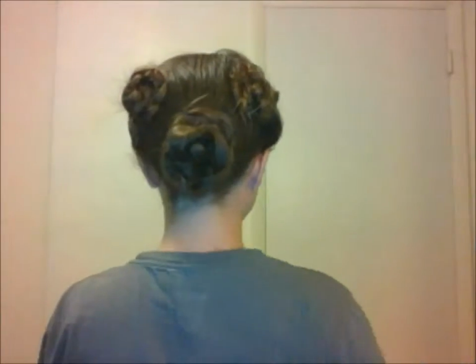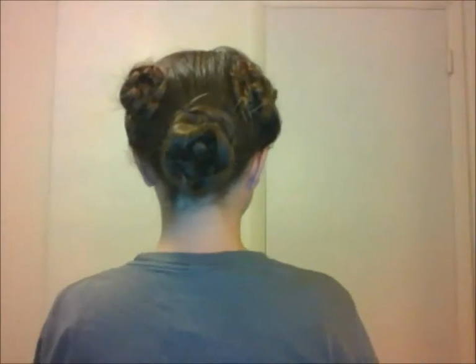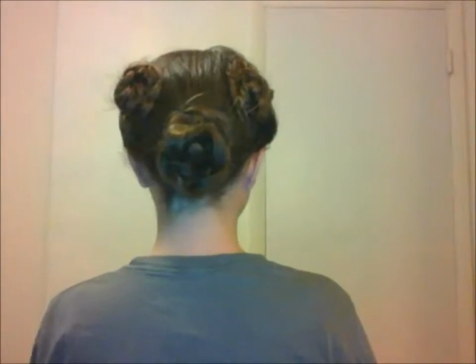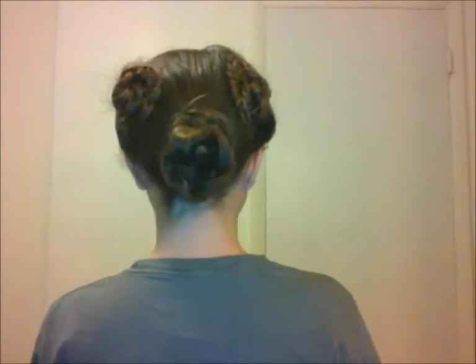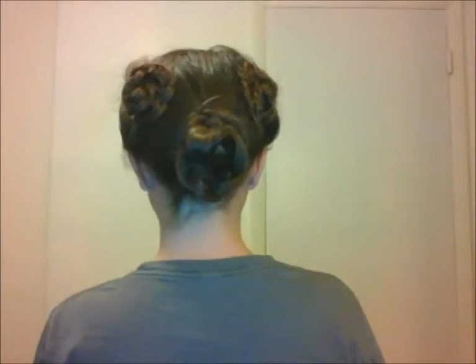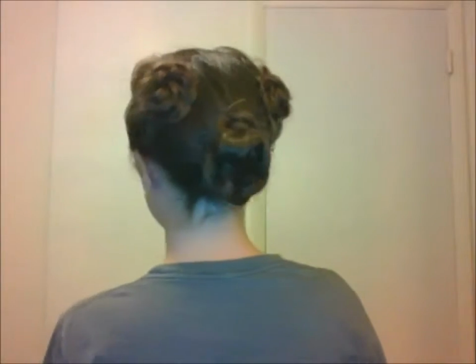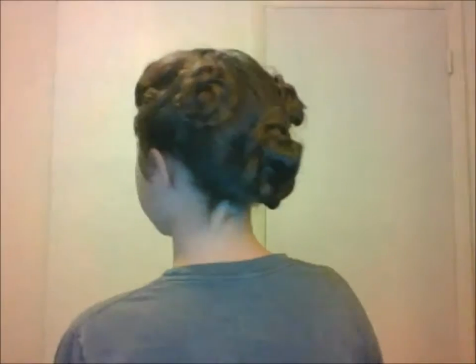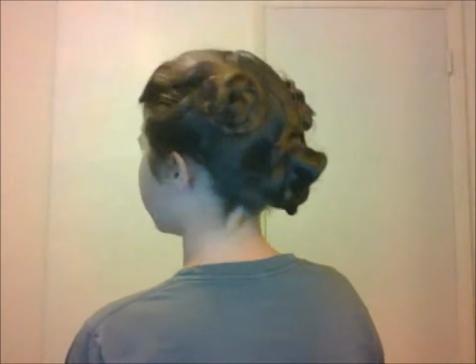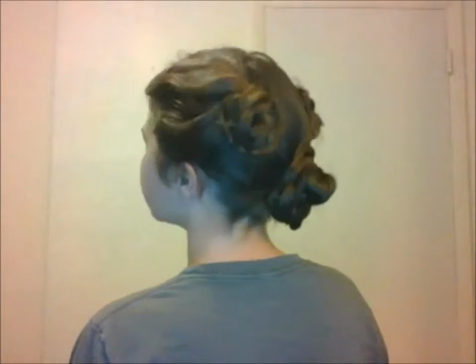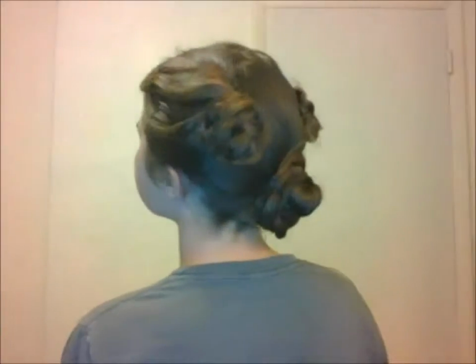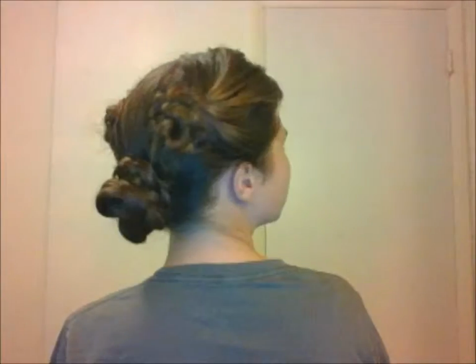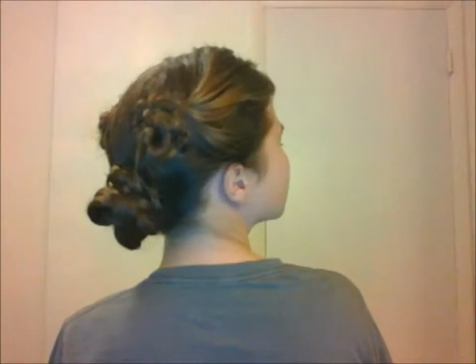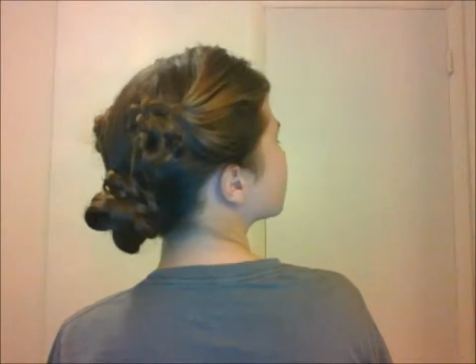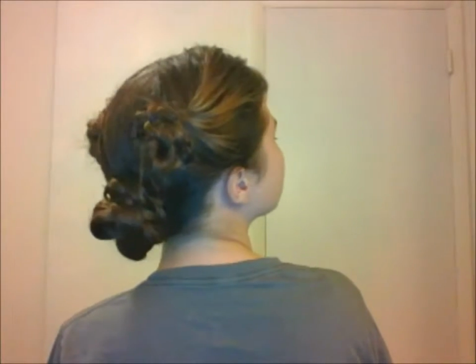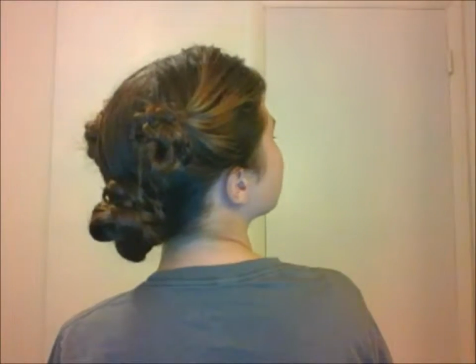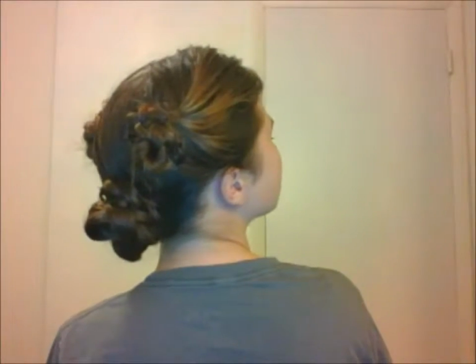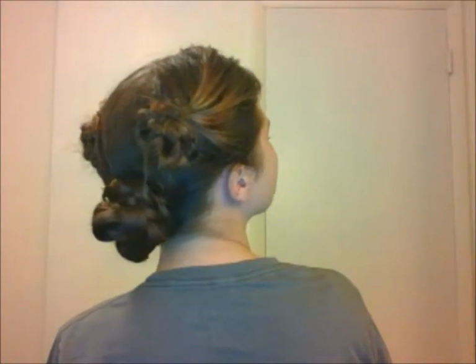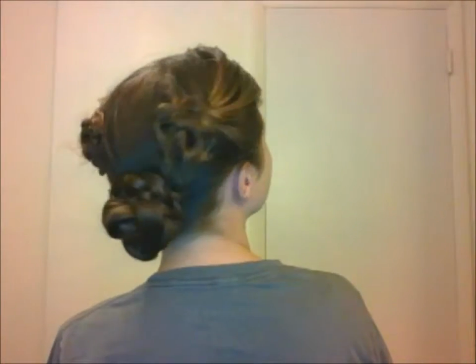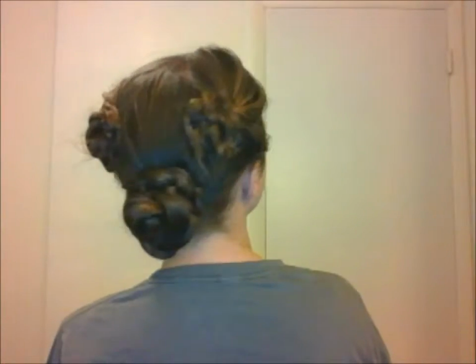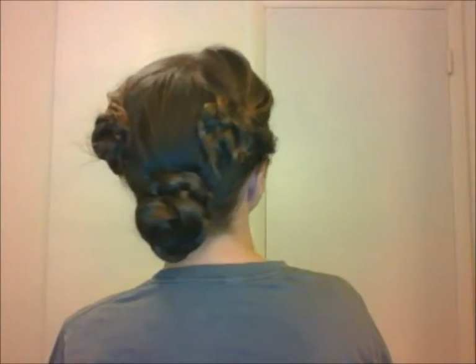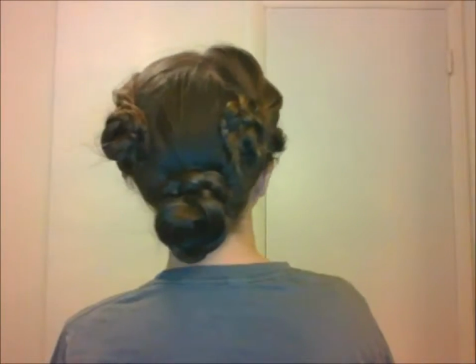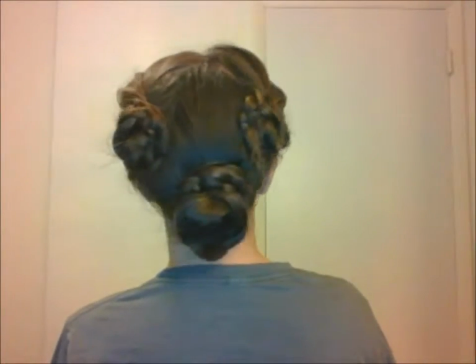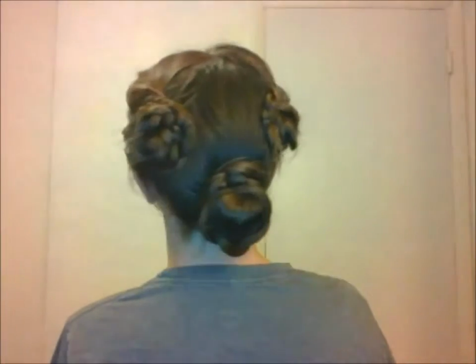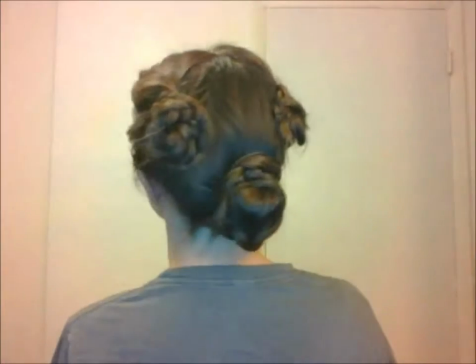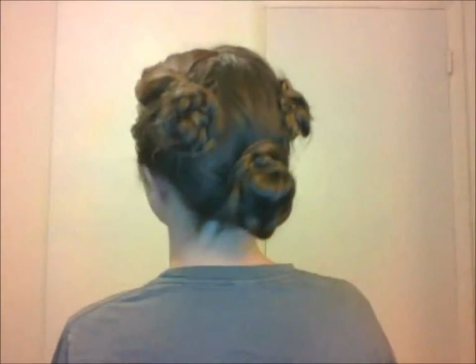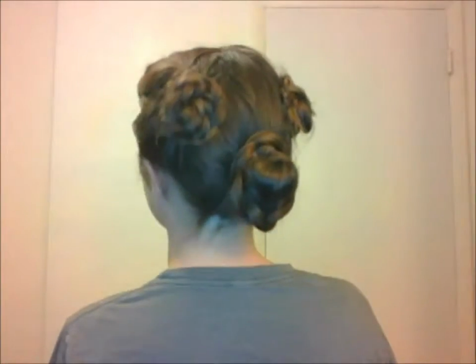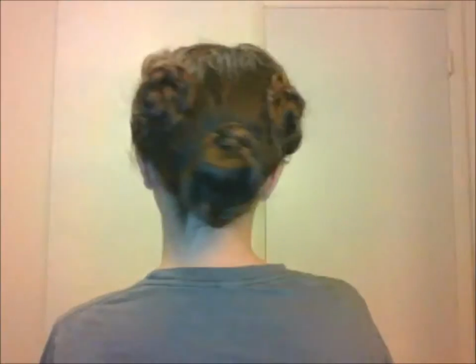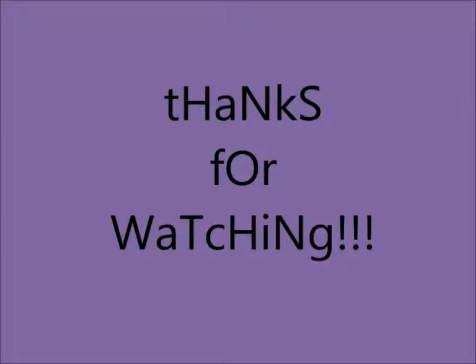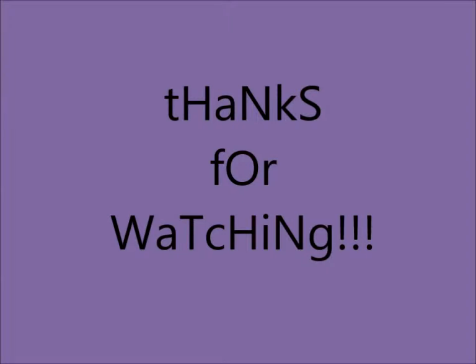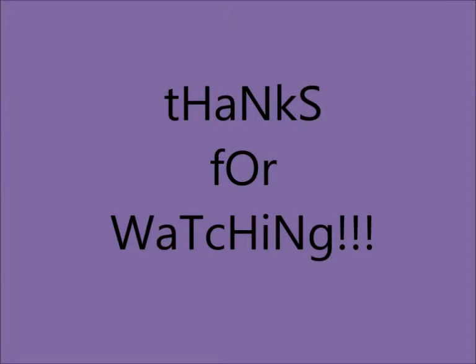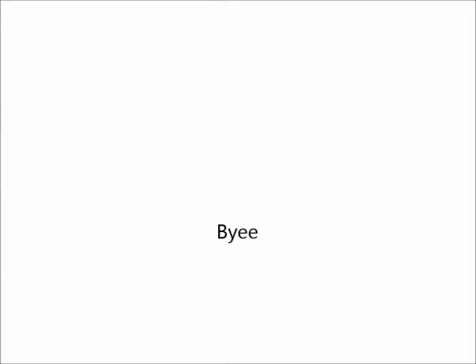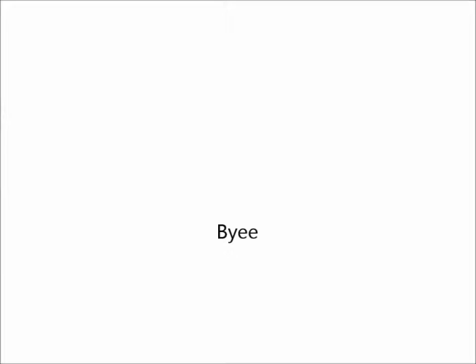And that's the hairstyle — that's how to make young Aunt Beru's hairdo. Thanks for watching, guys. Bye.